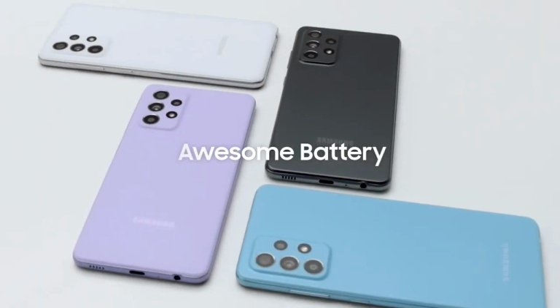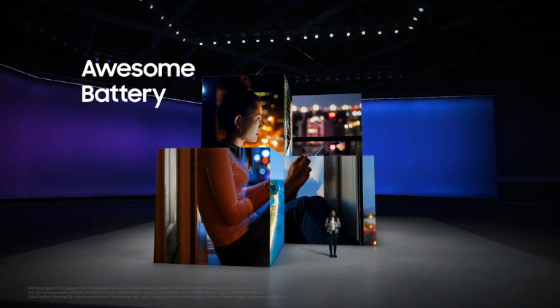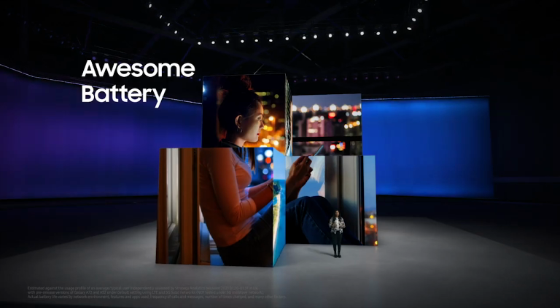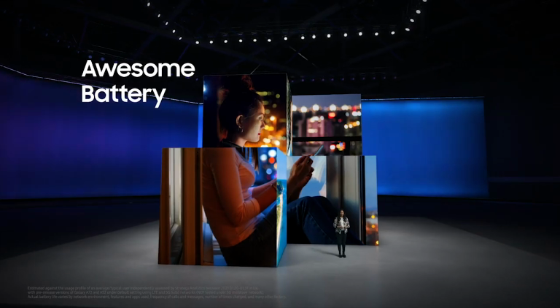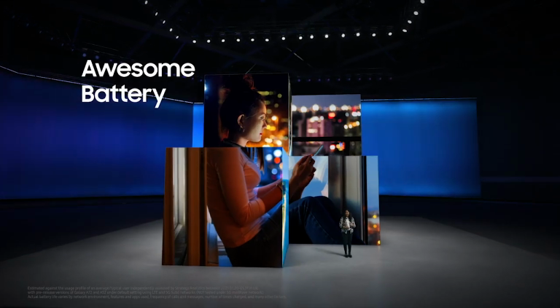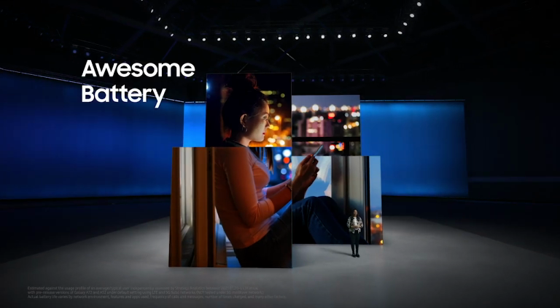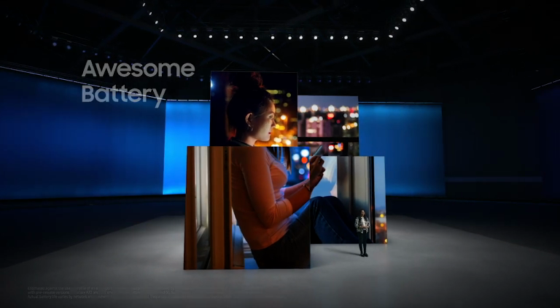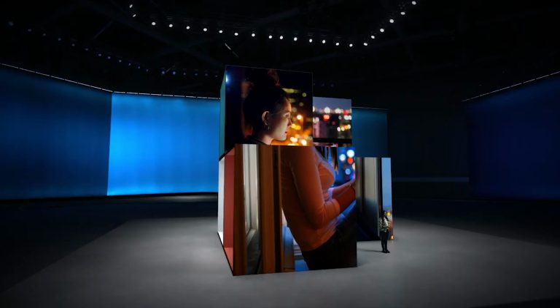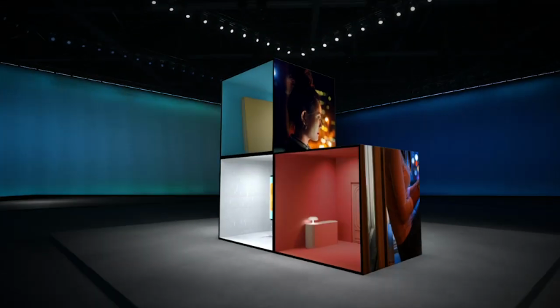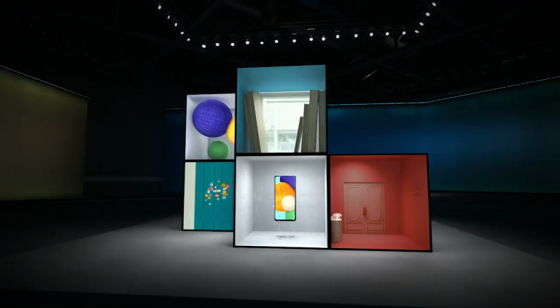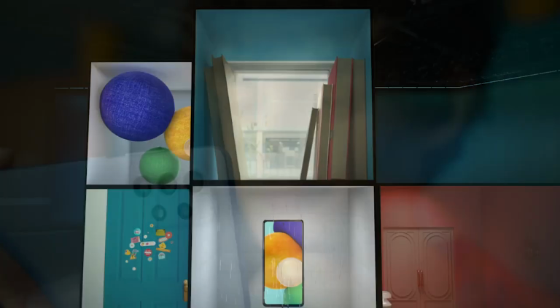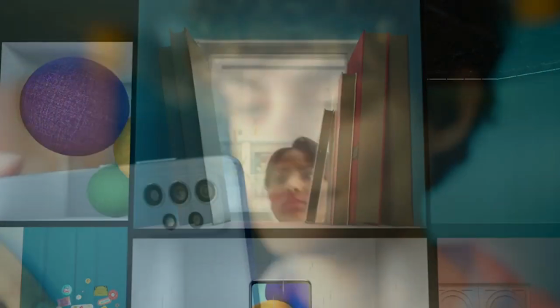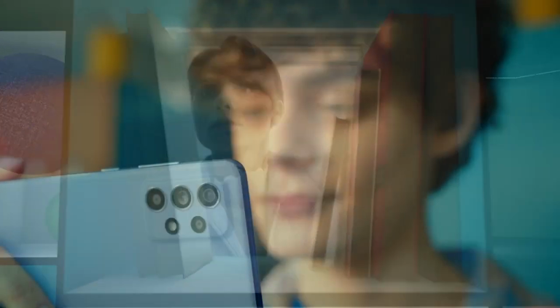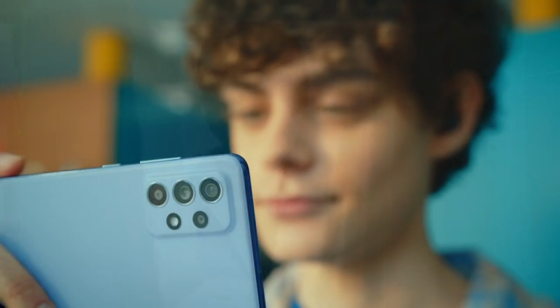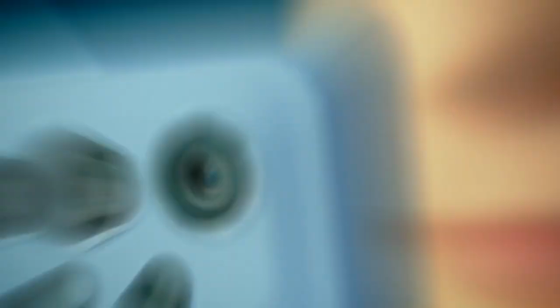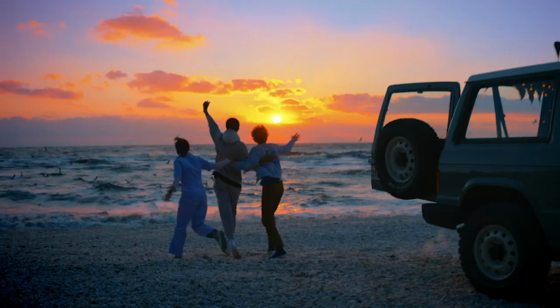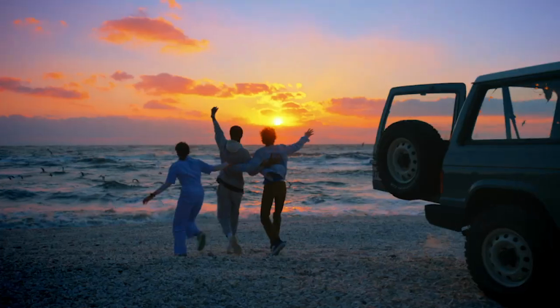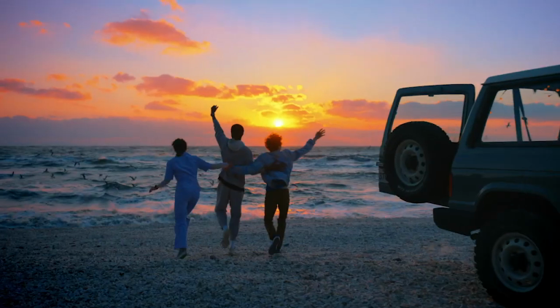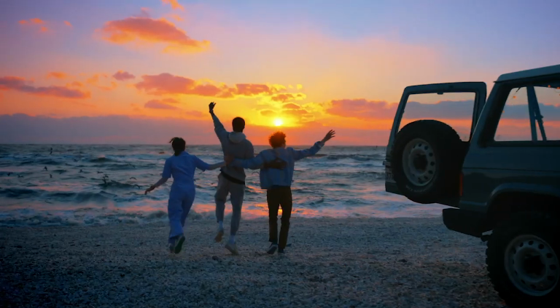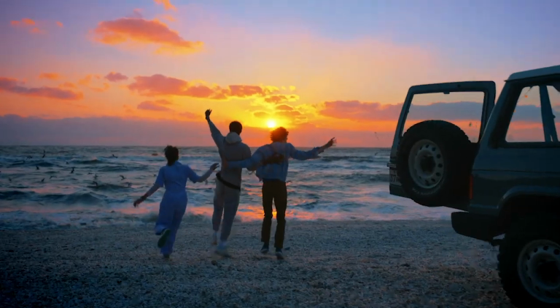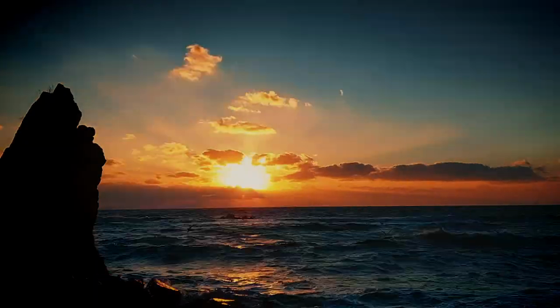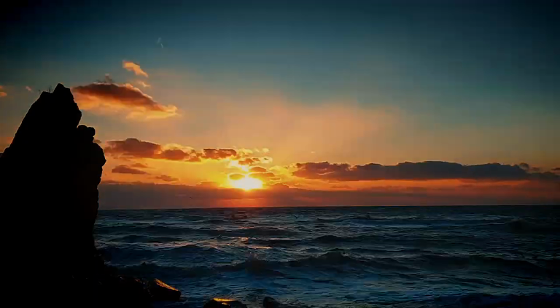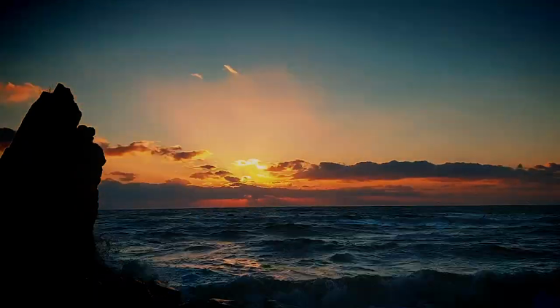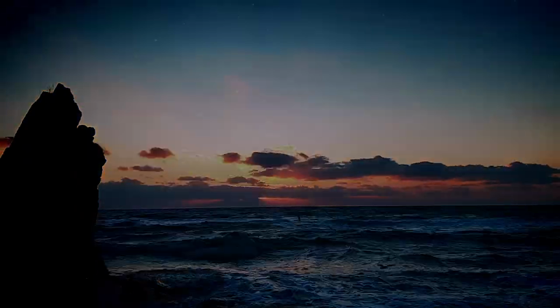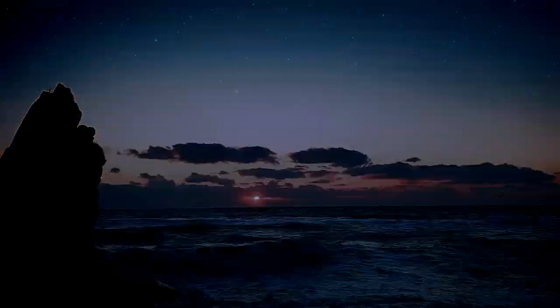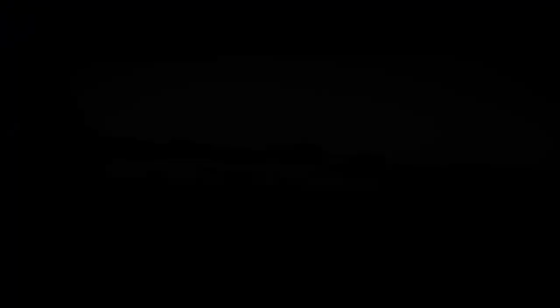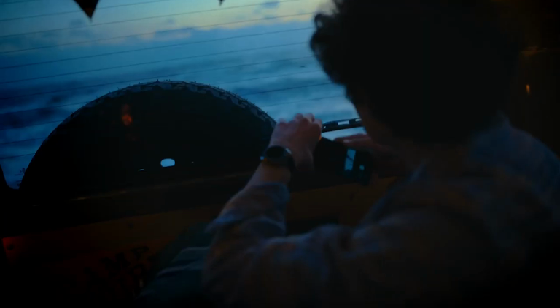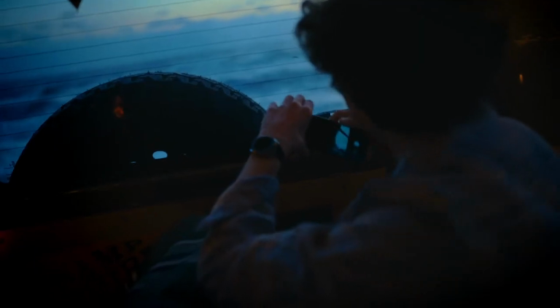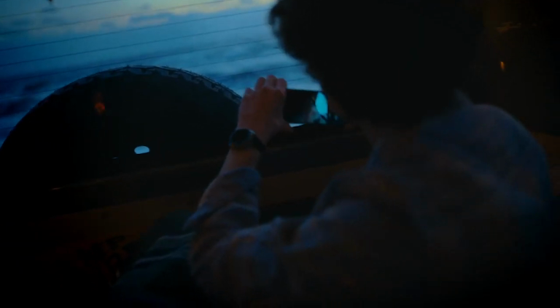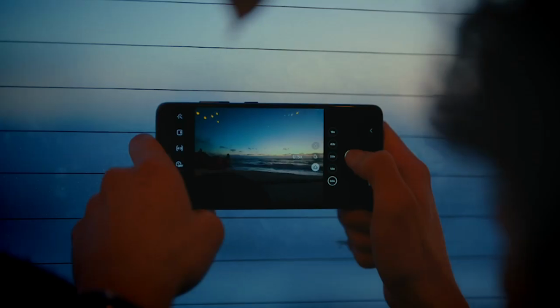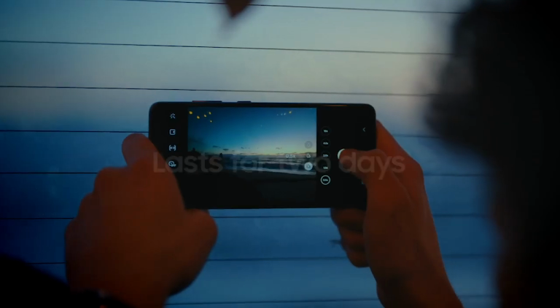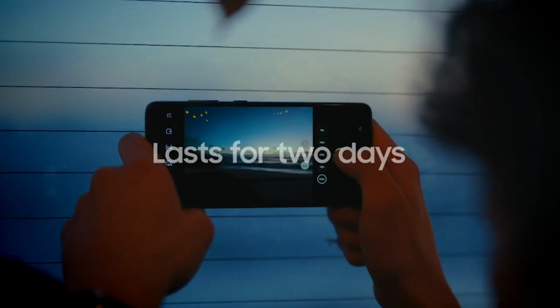Long lasting battery life. You can spend your days out and about. That's why an awesome staple of the A series is its long-lasting battery.